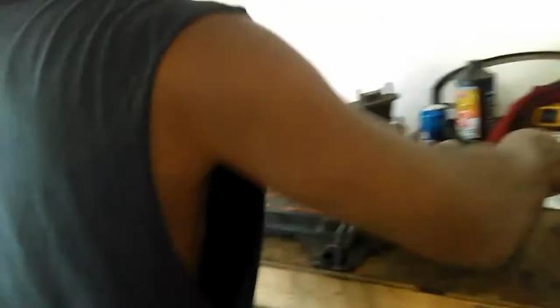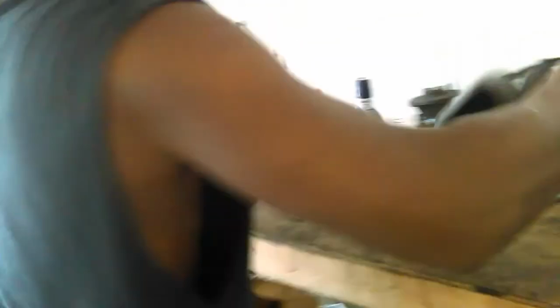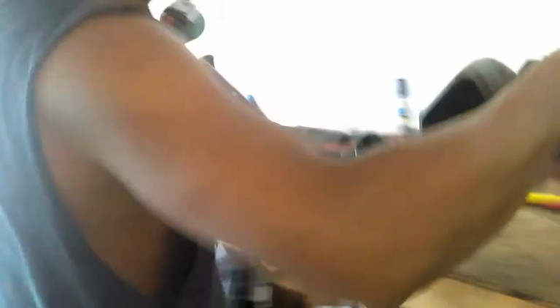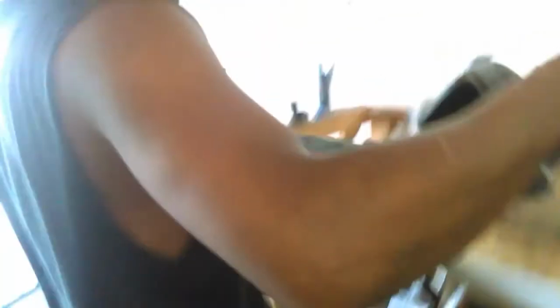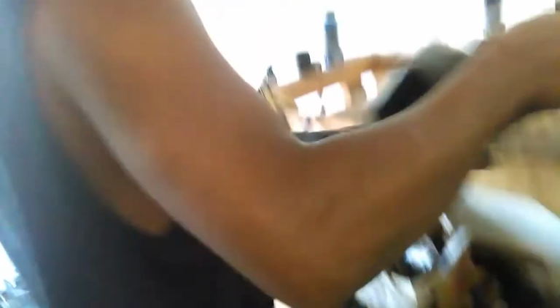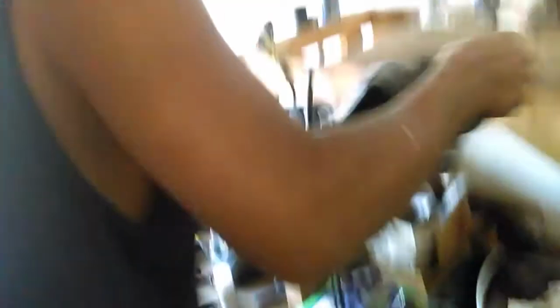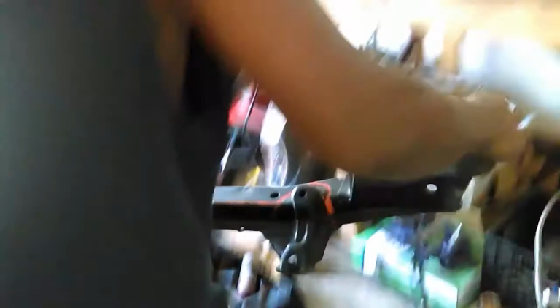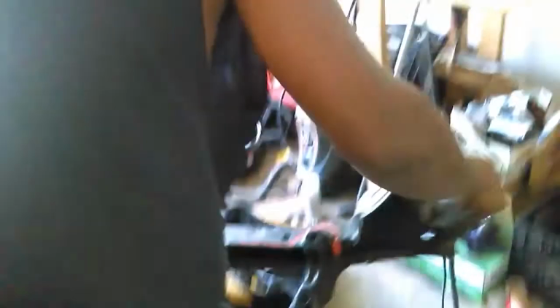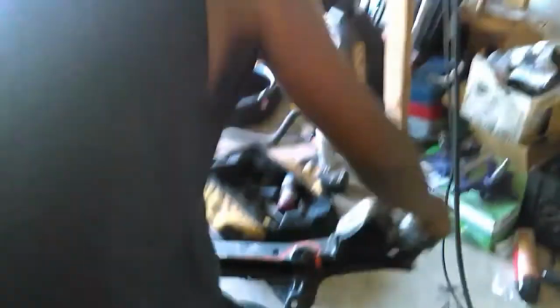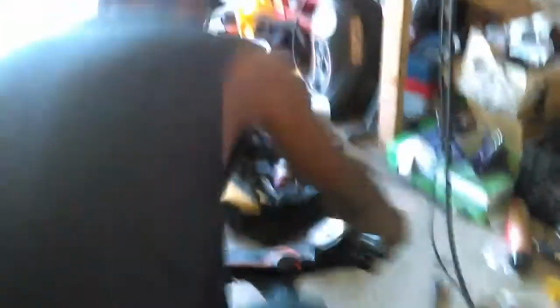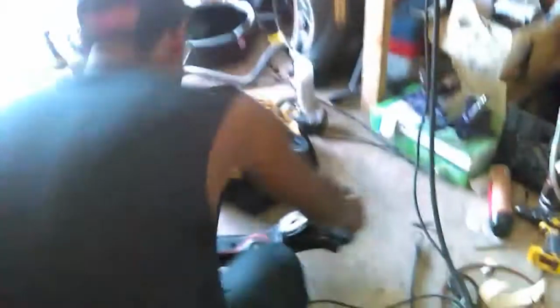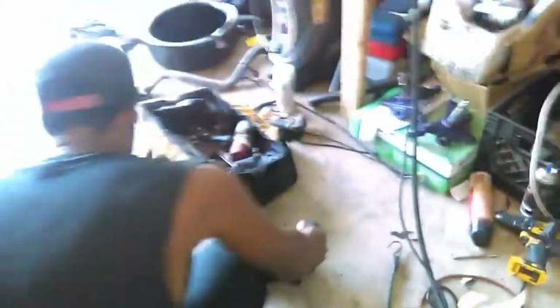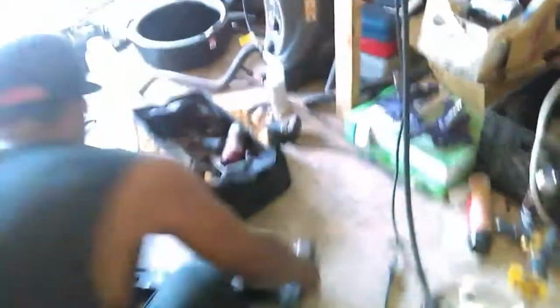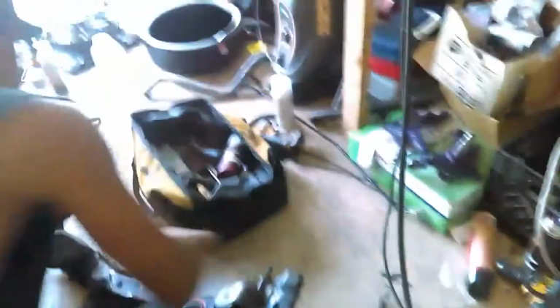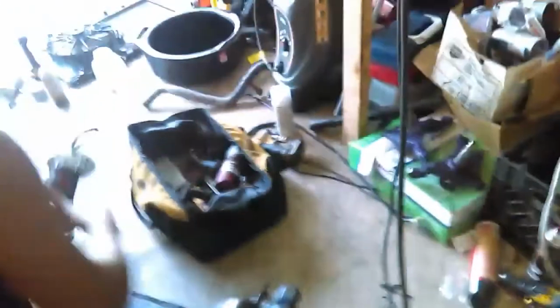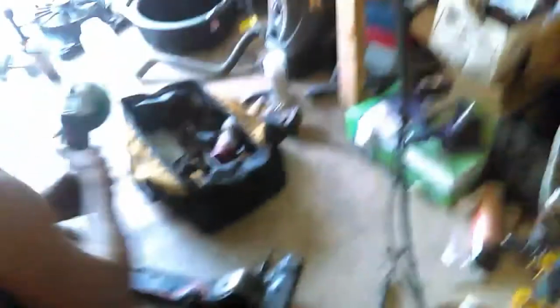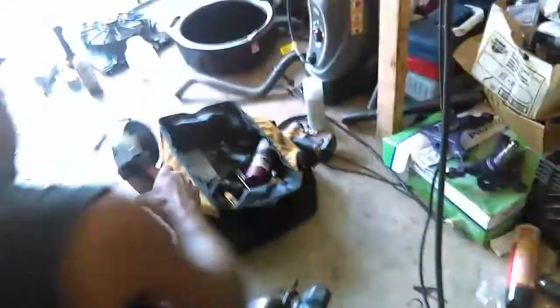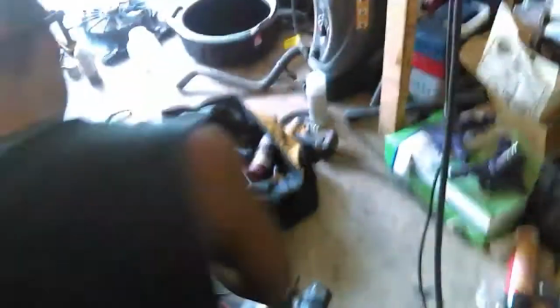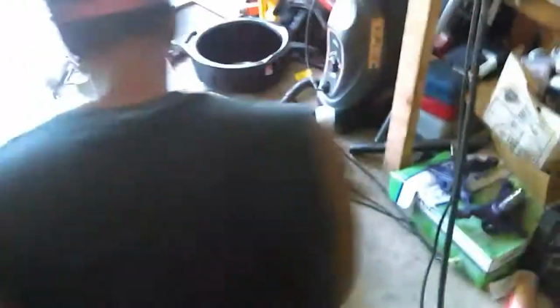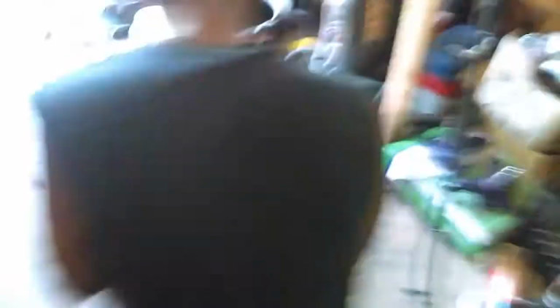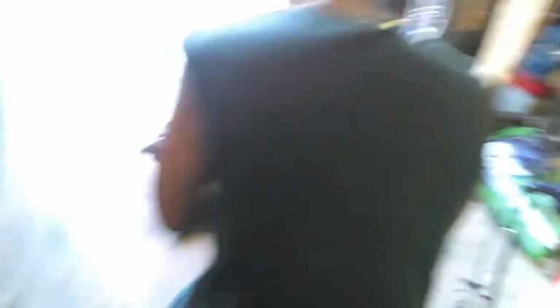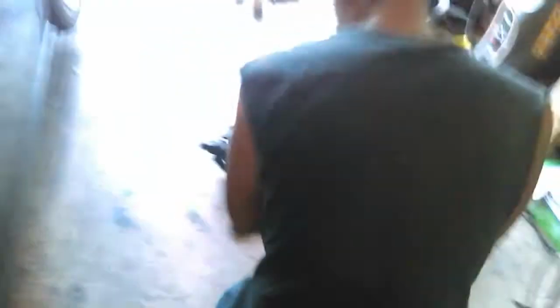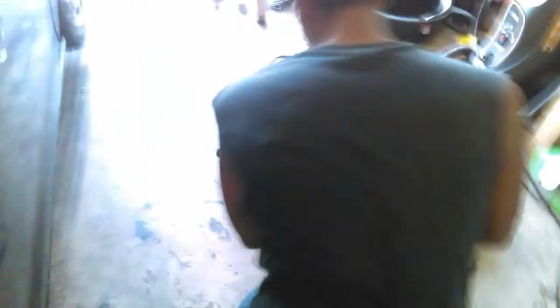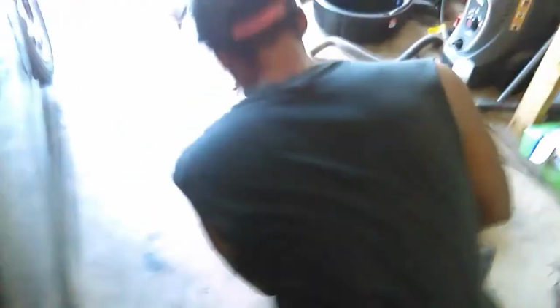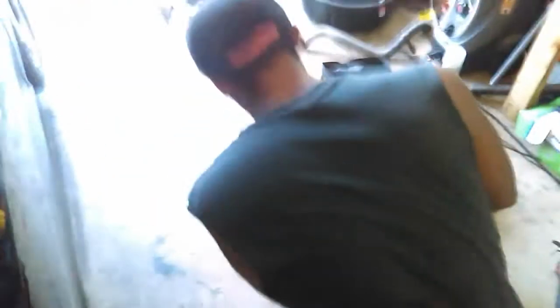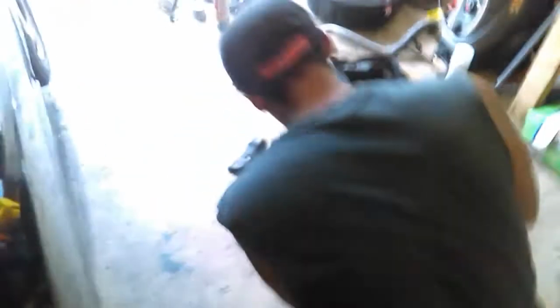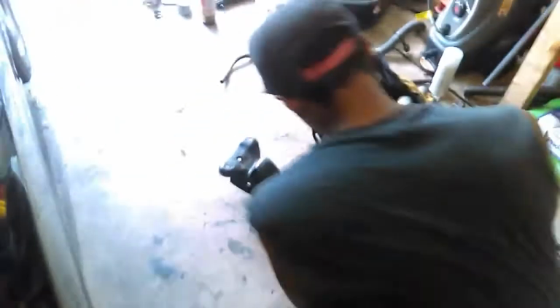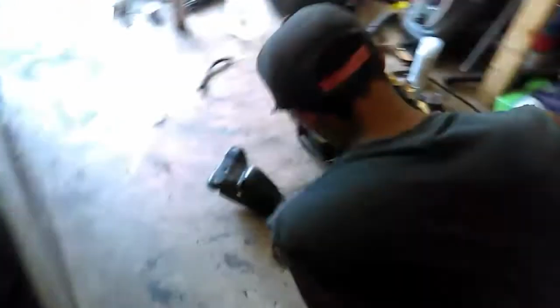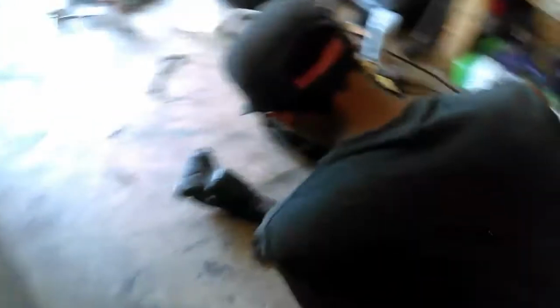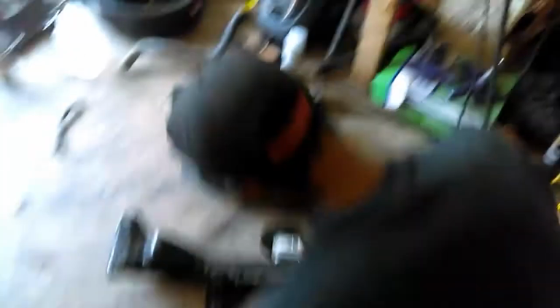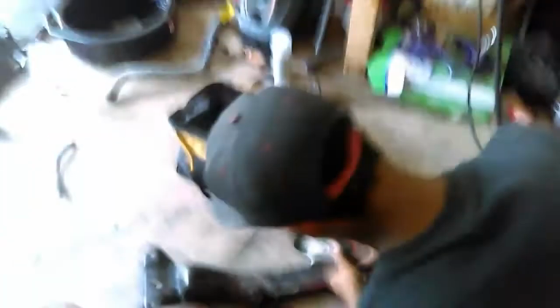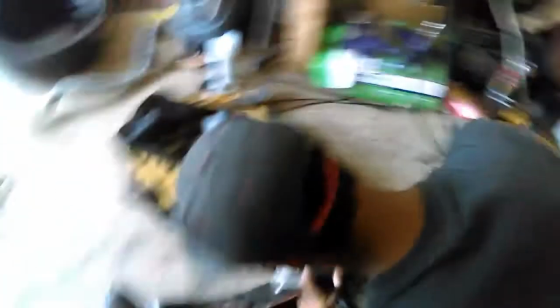Alright, we're going on the floor guys. What's the point of a workbench?